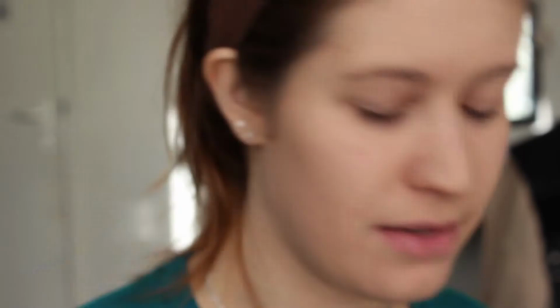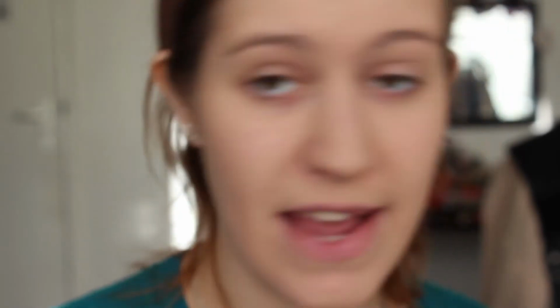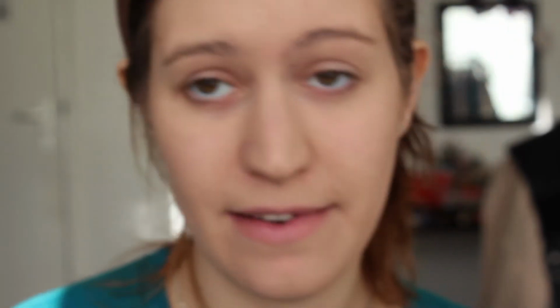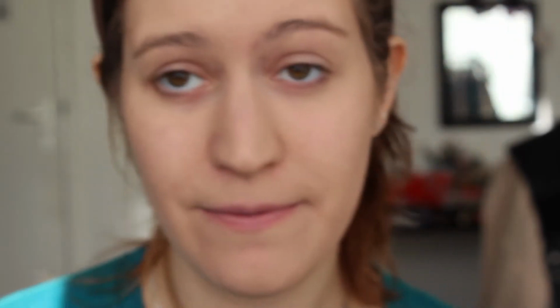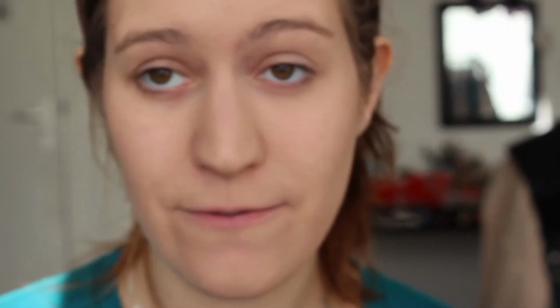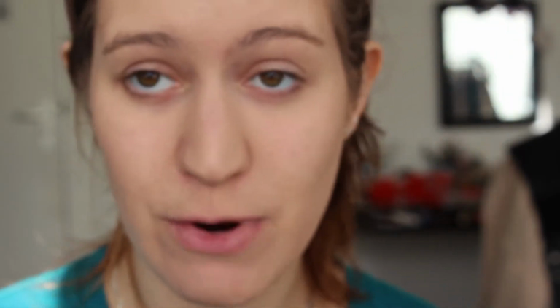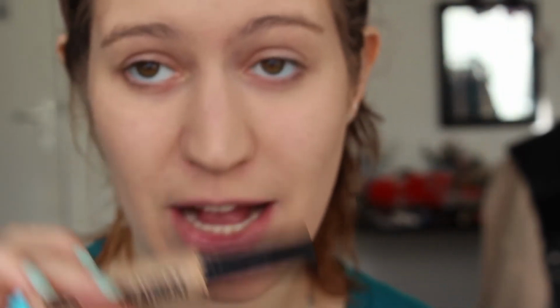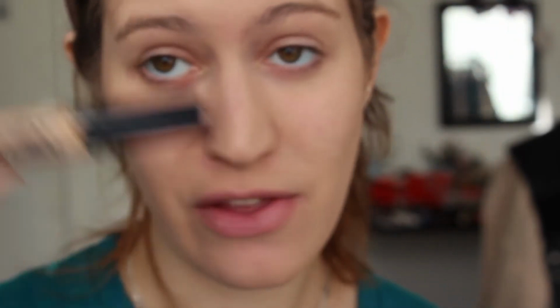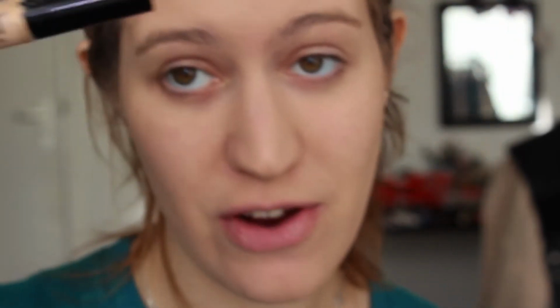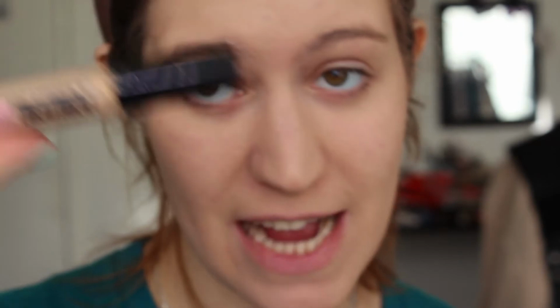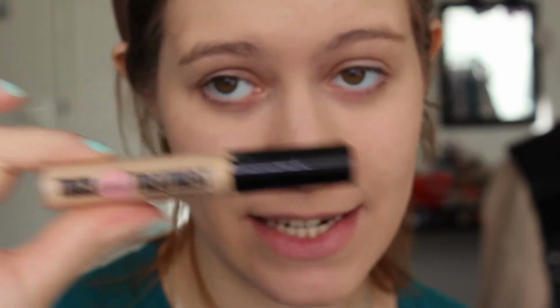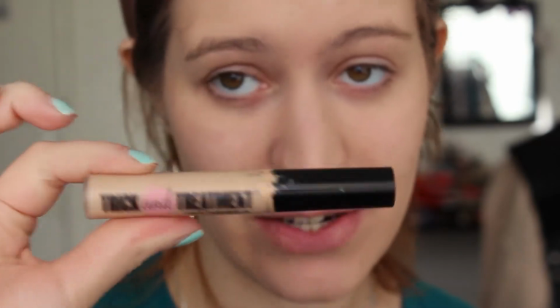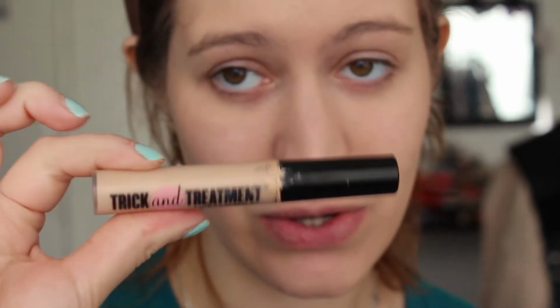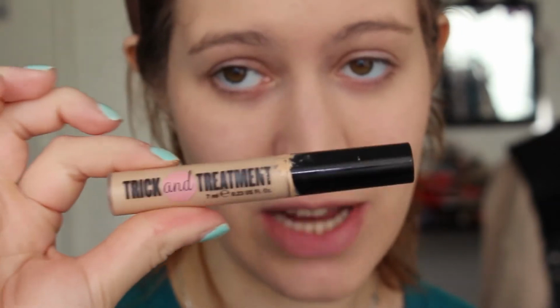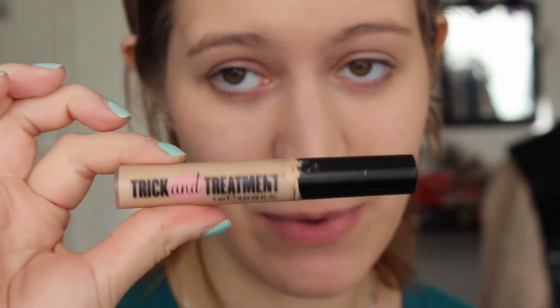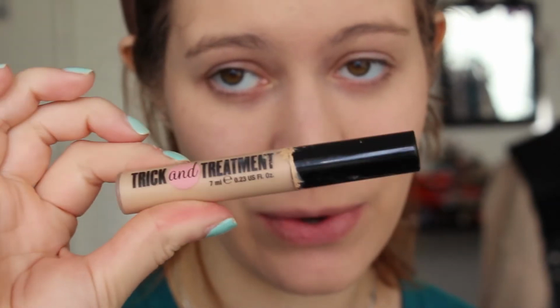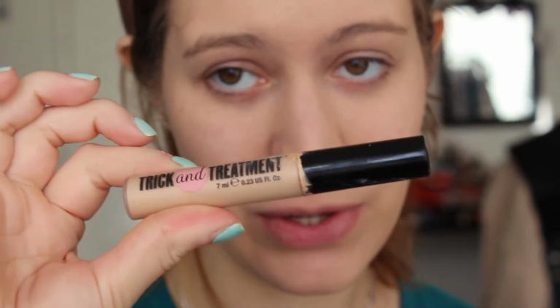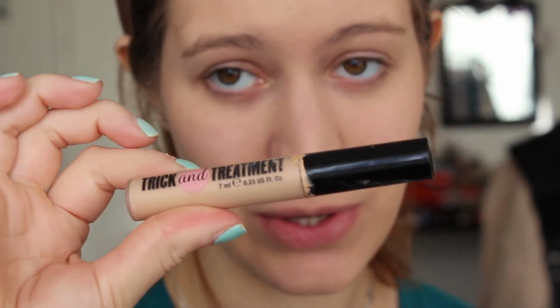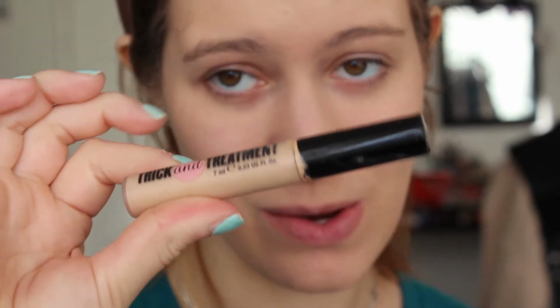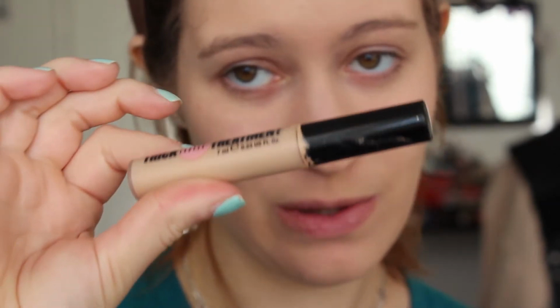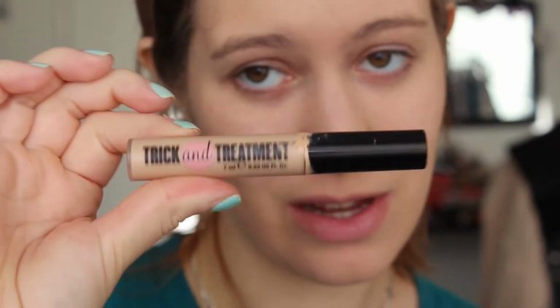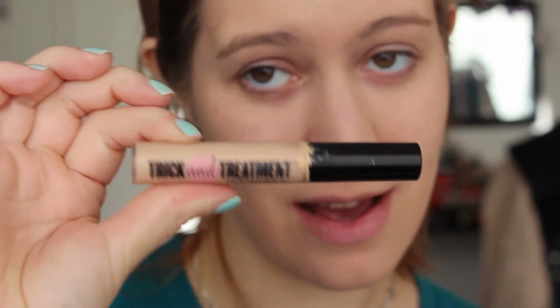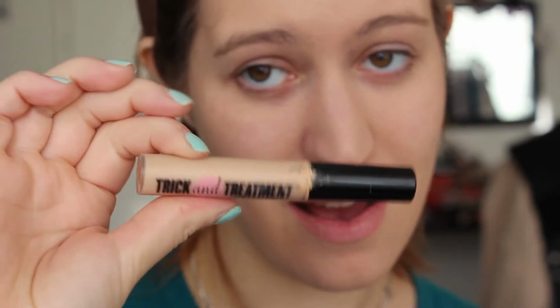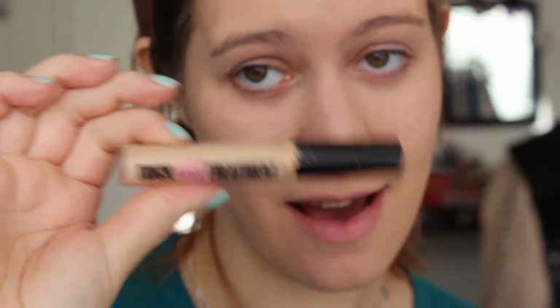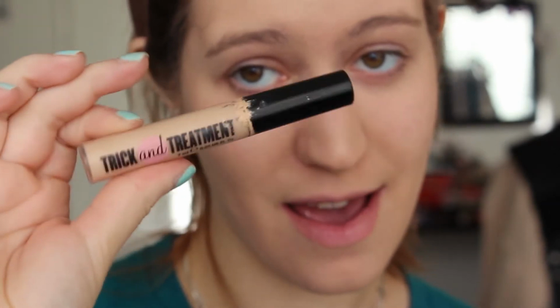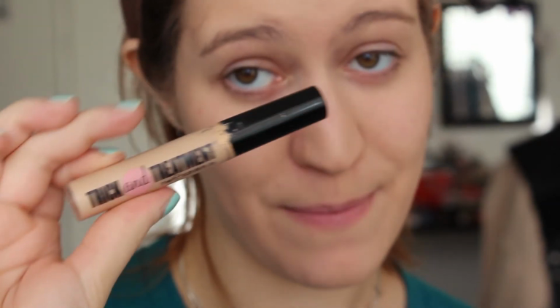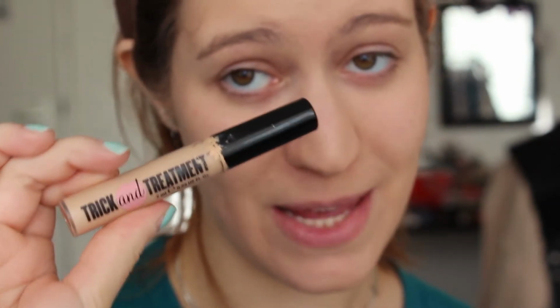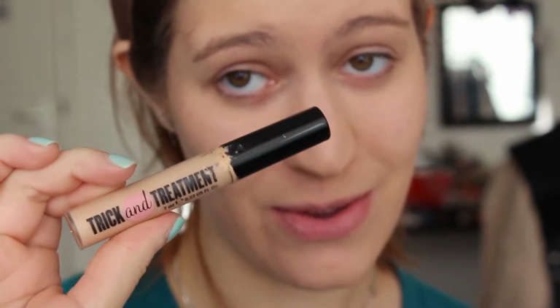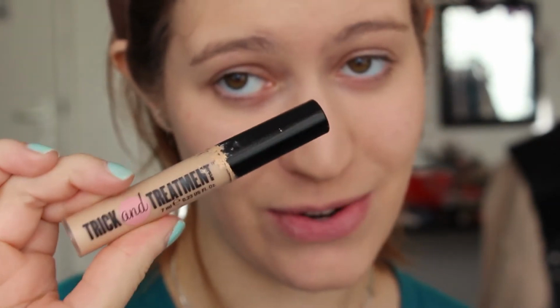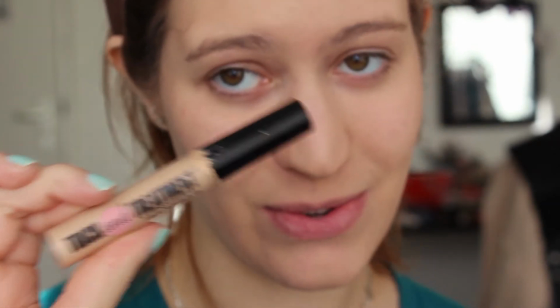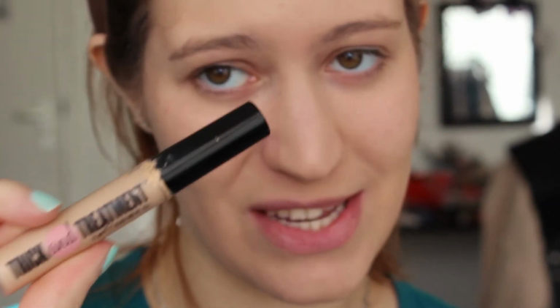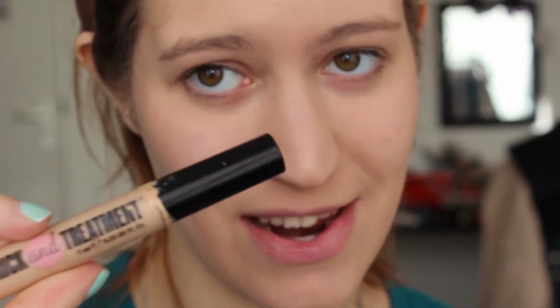Then for my under-eye circles I'm going to use my third concealer.